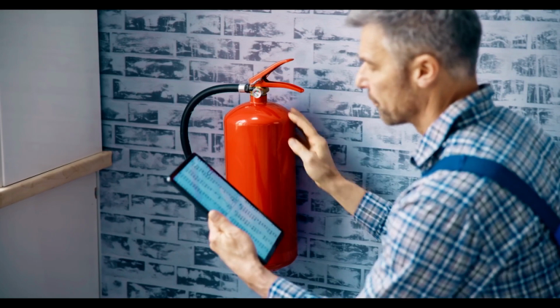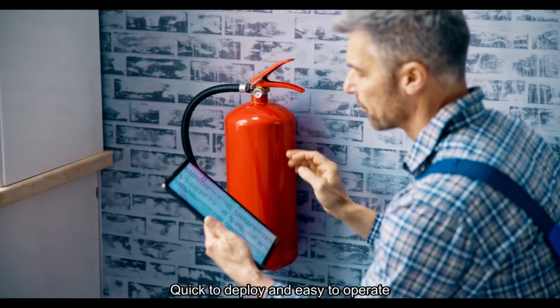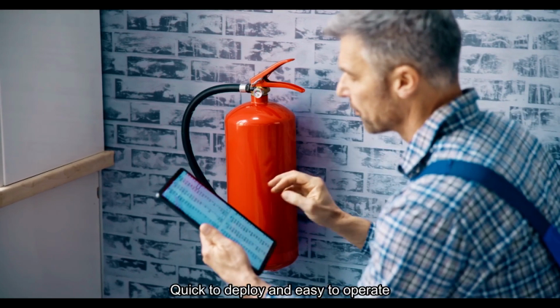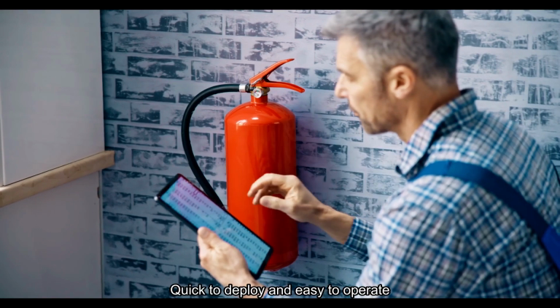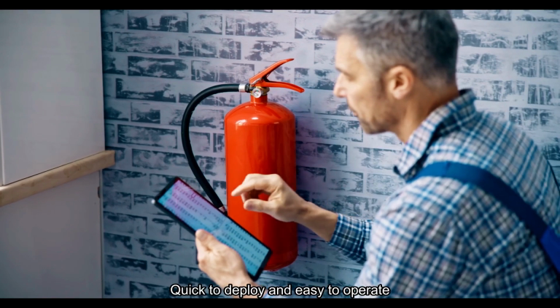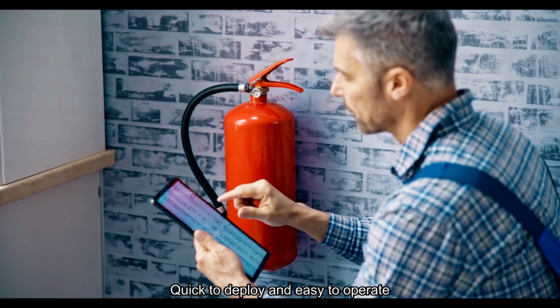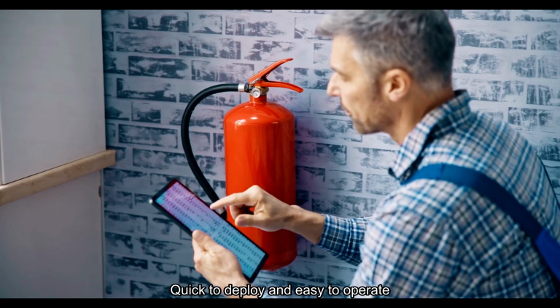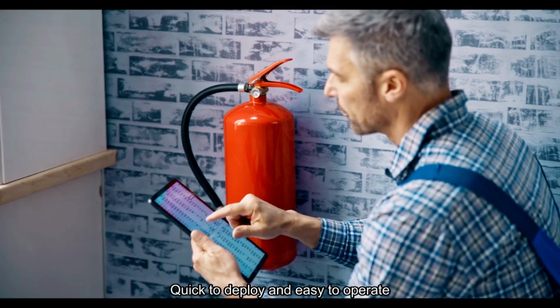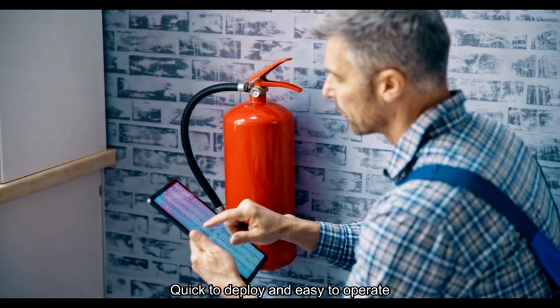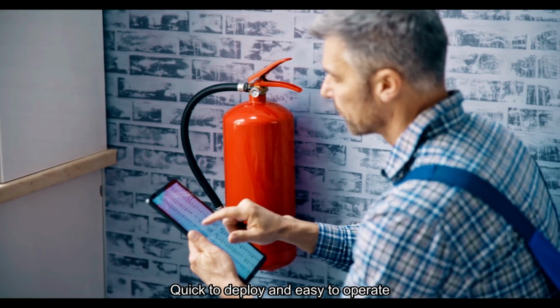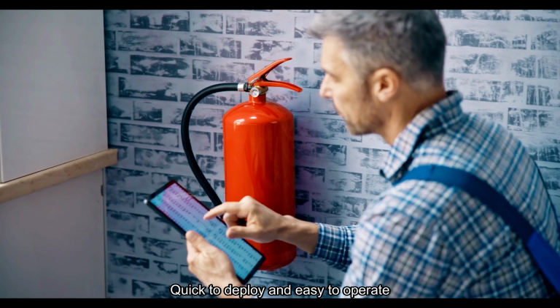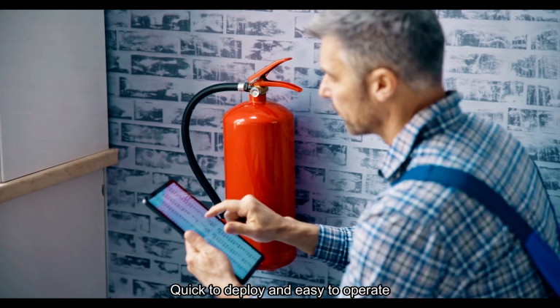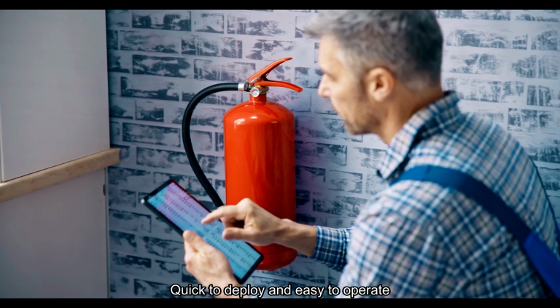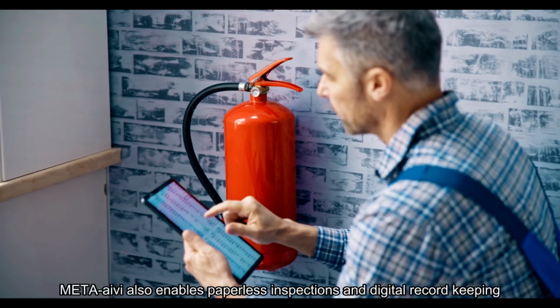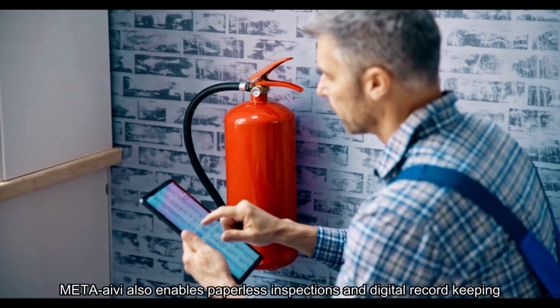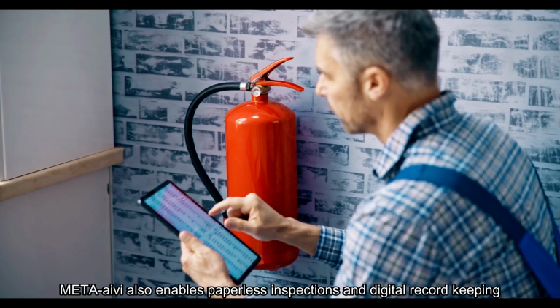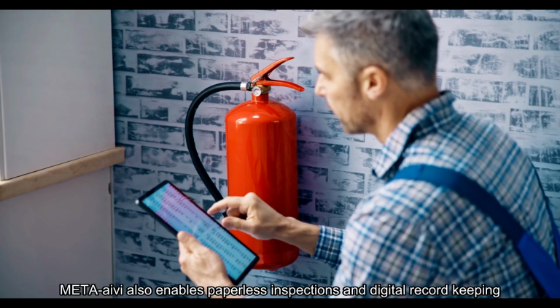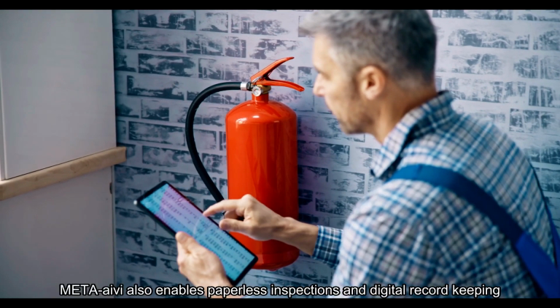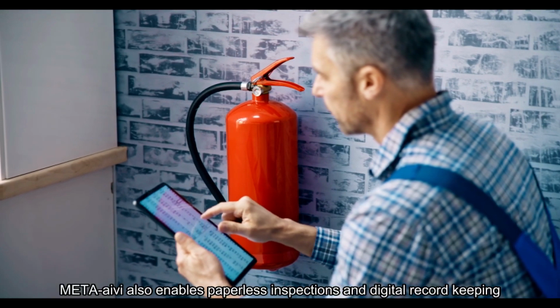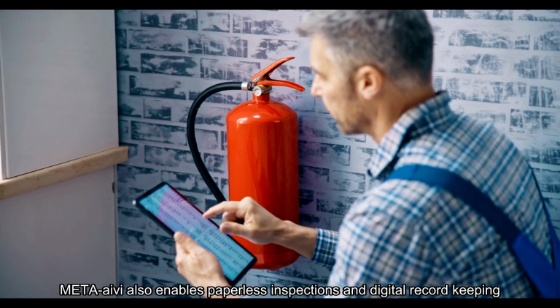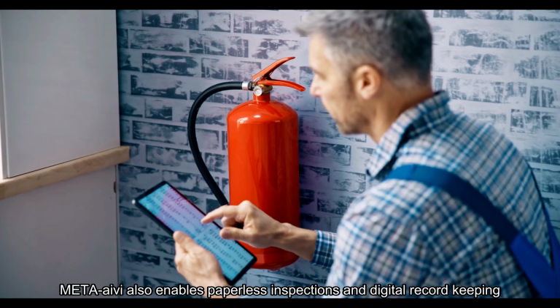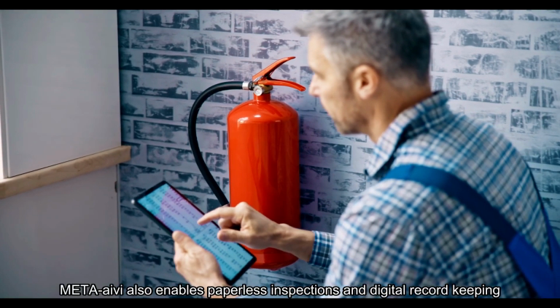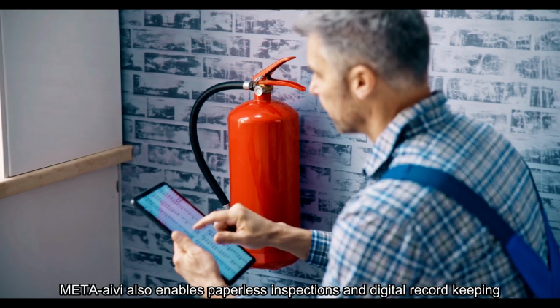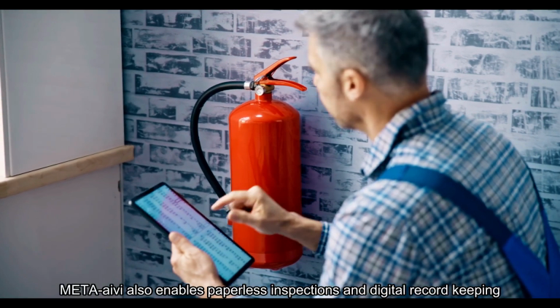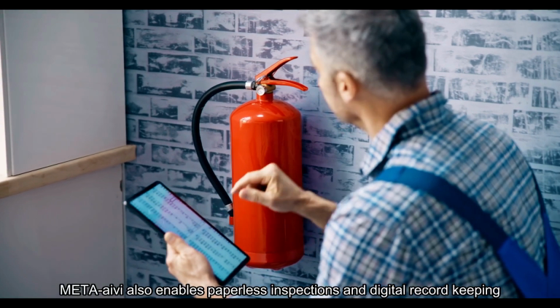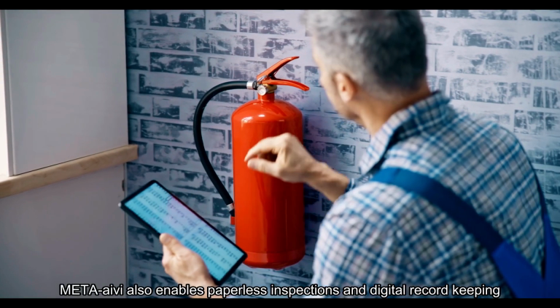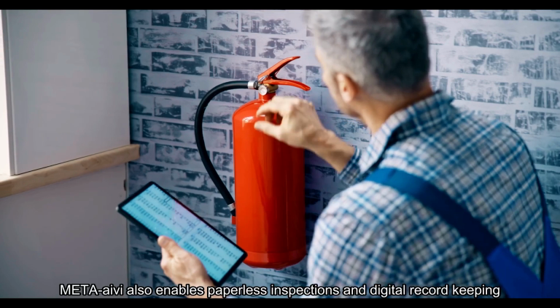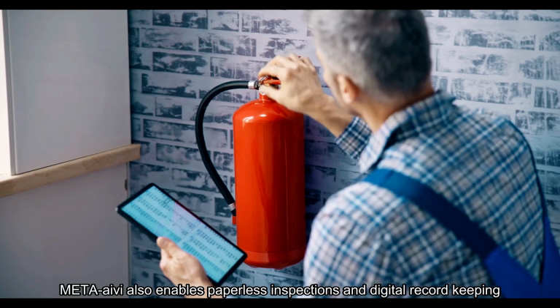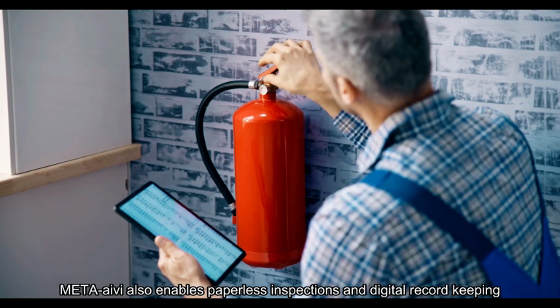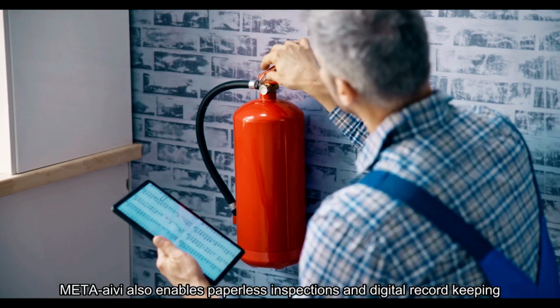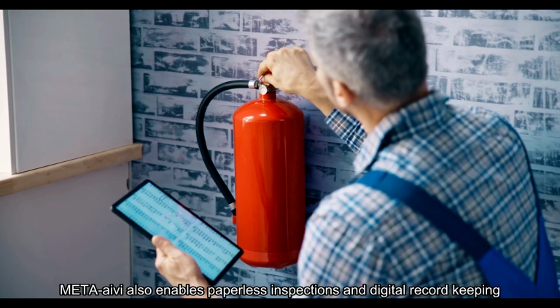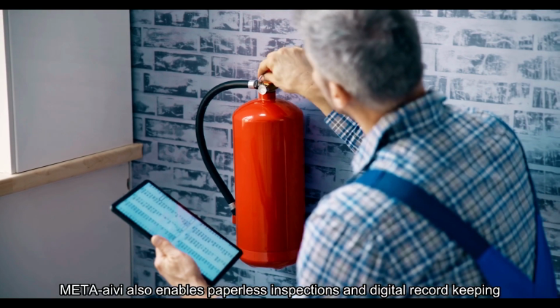Quick to deploy and easy to operate, Meta-Ivy also enables paperless inspections and digital record keeping.